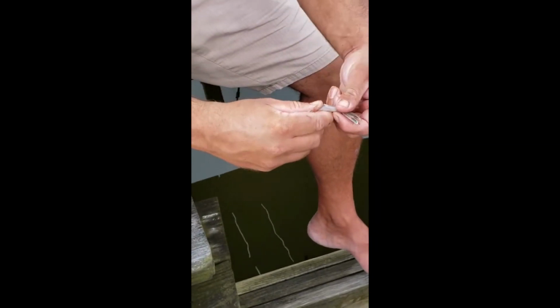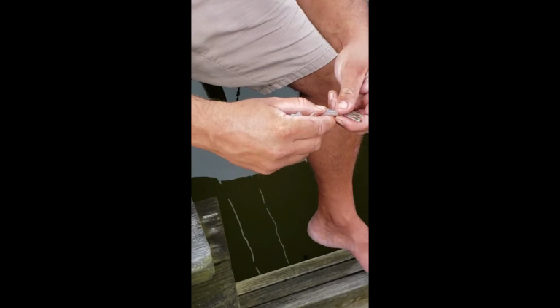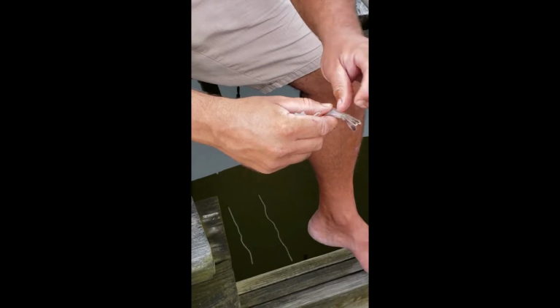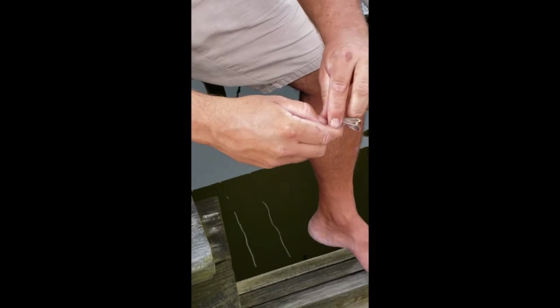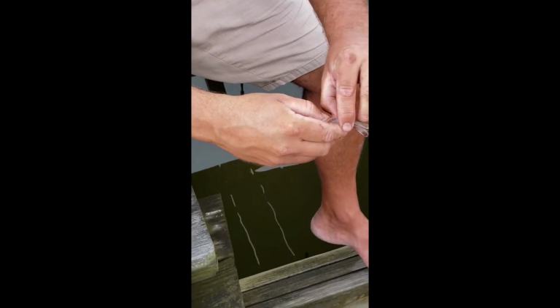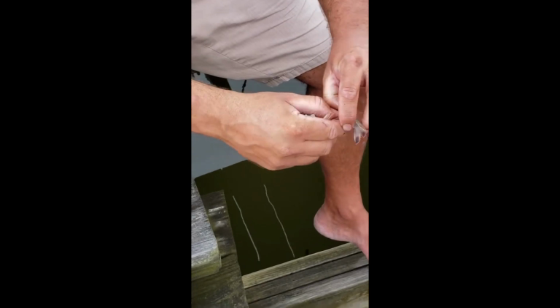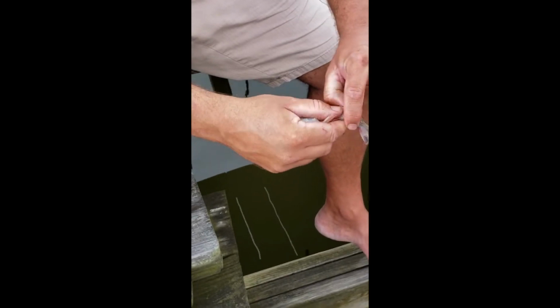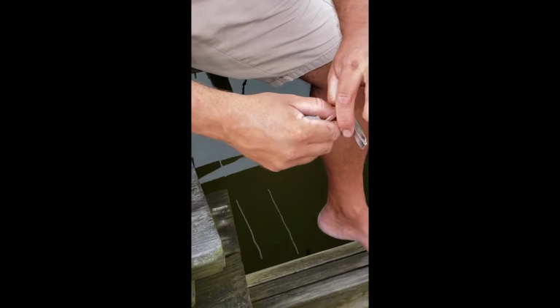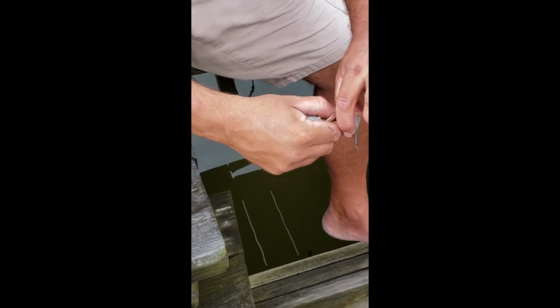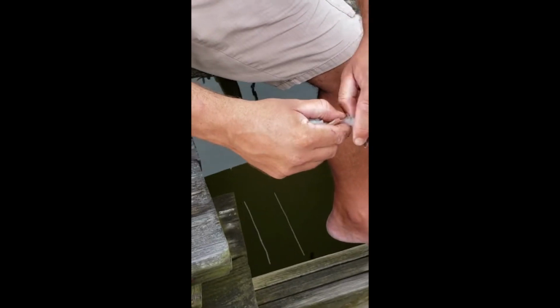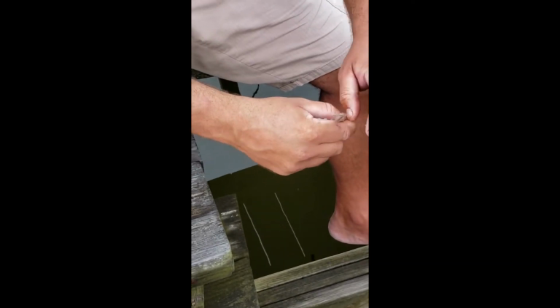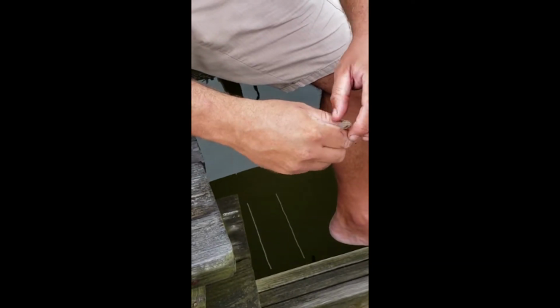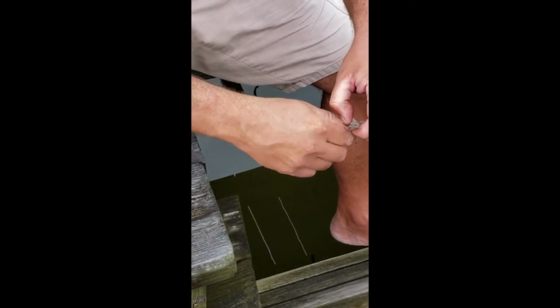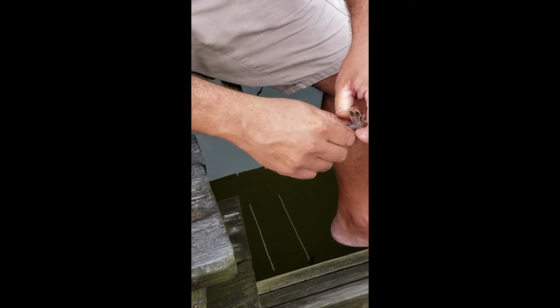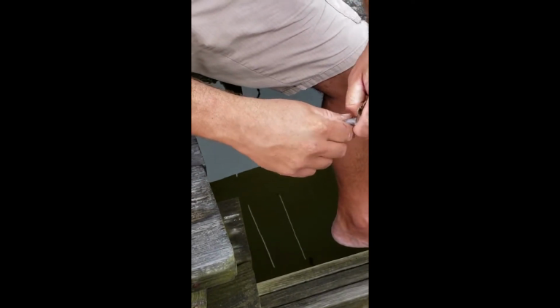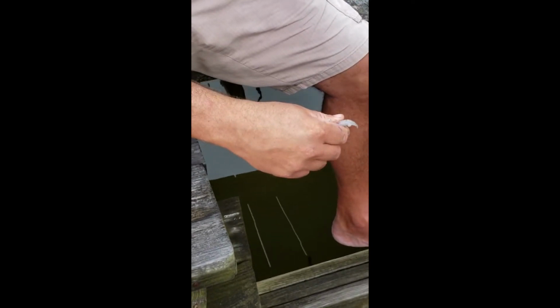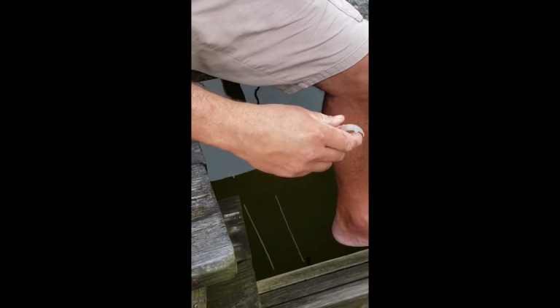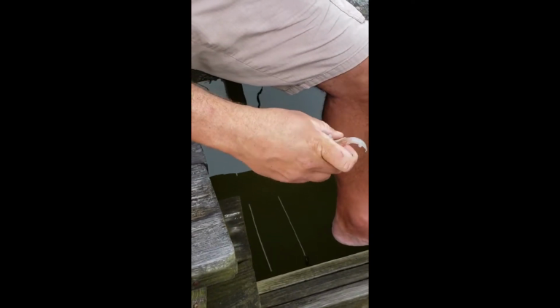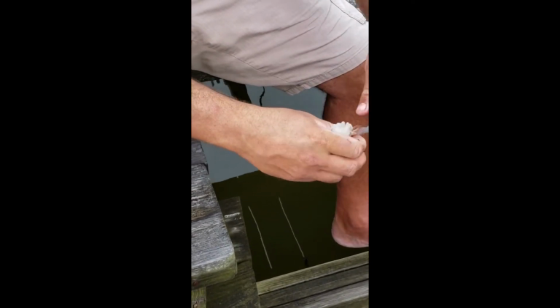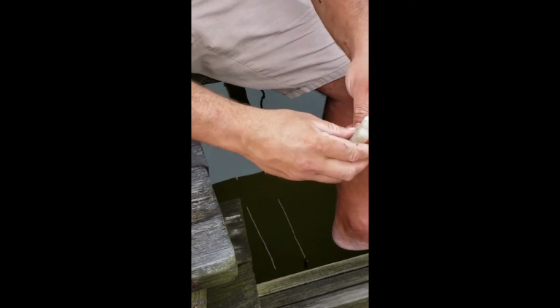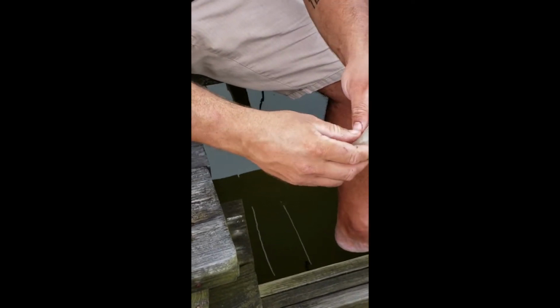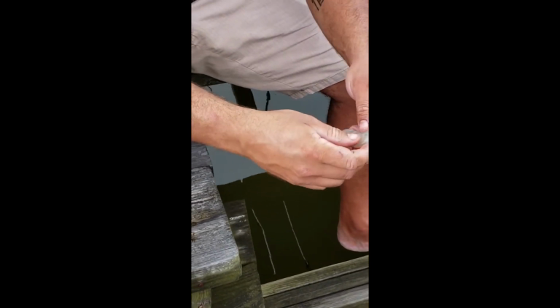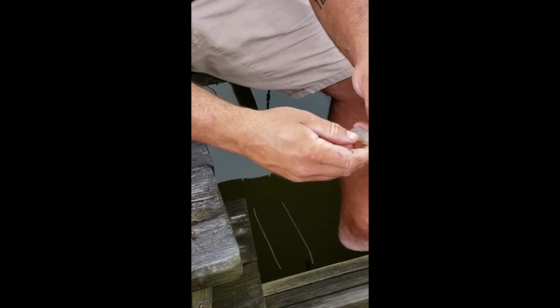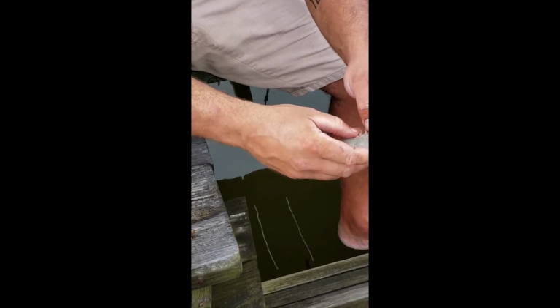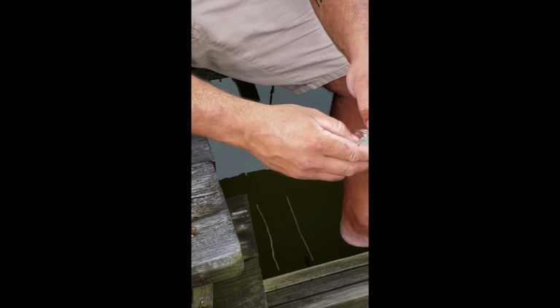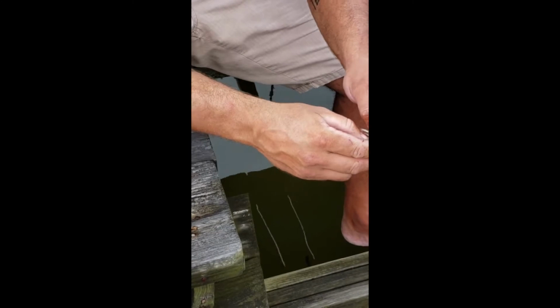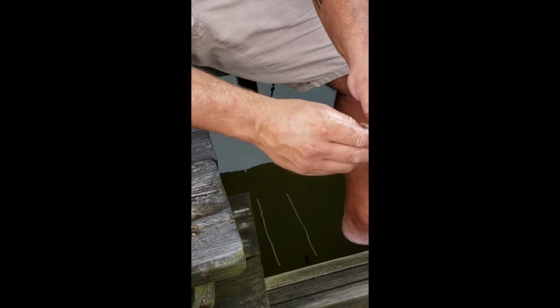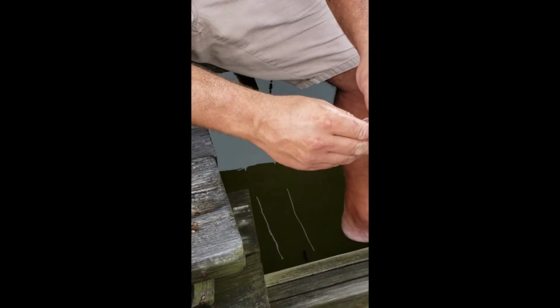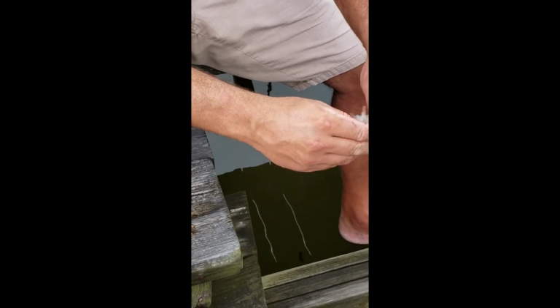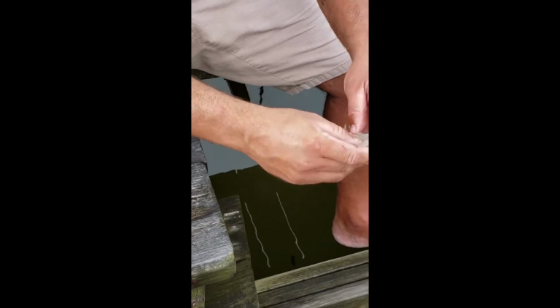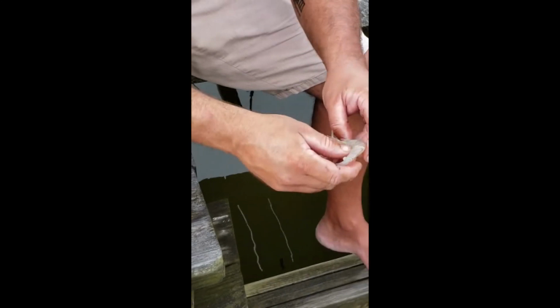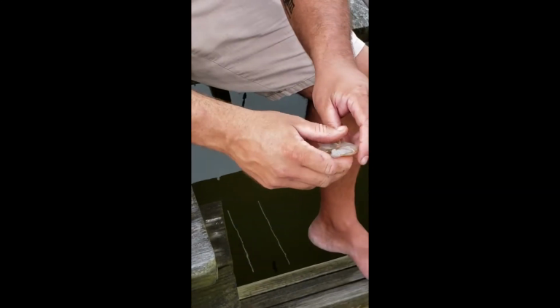Then go ahead and peel the rest of the legs and the shell off.